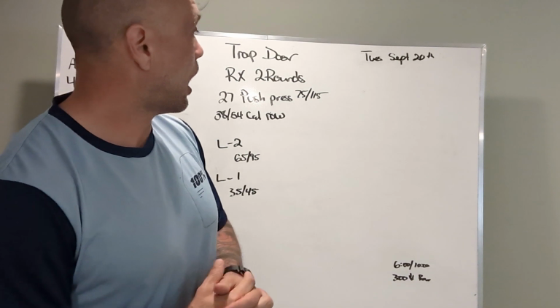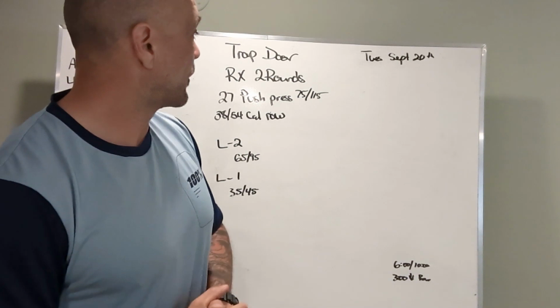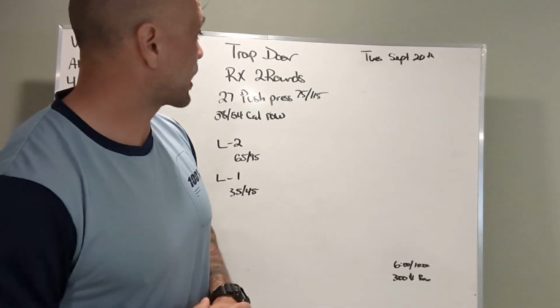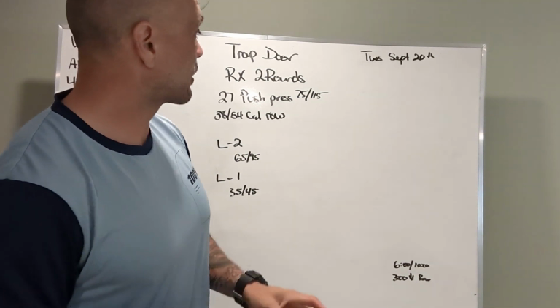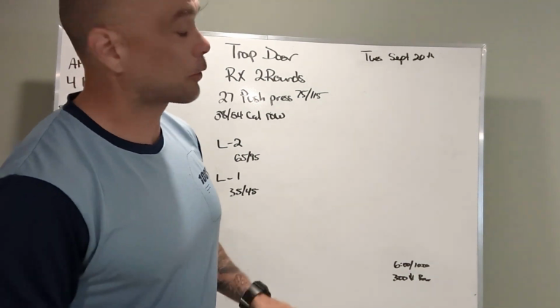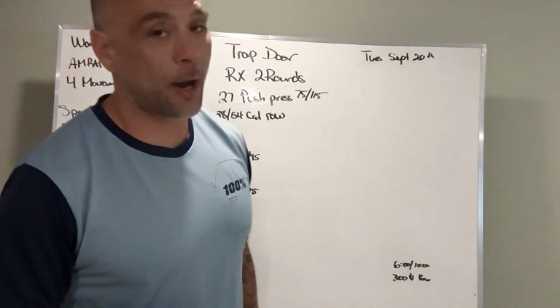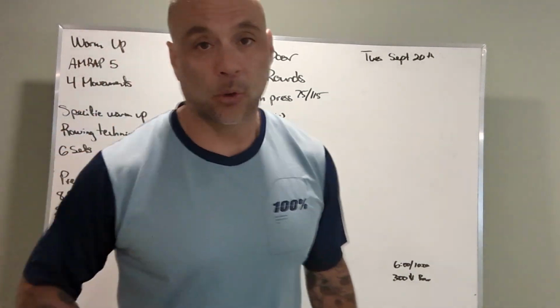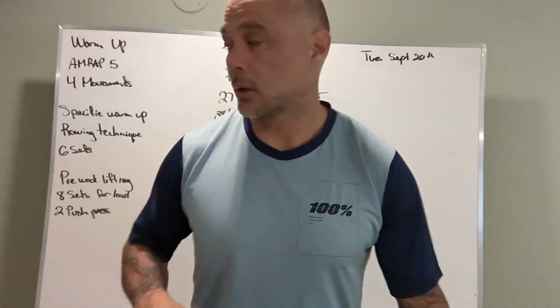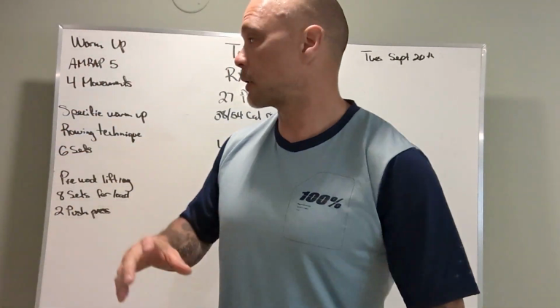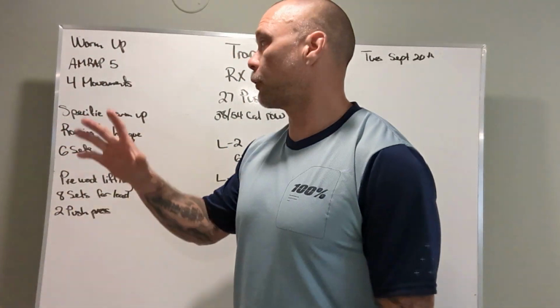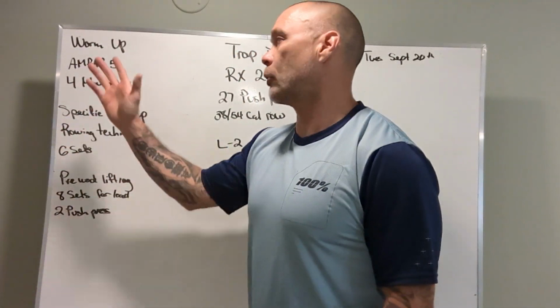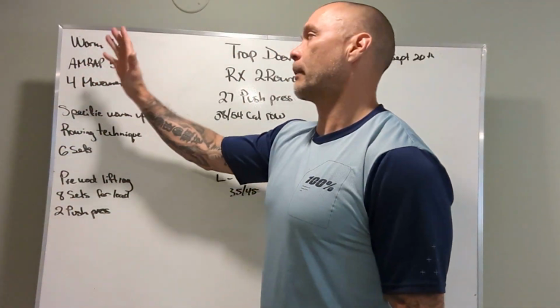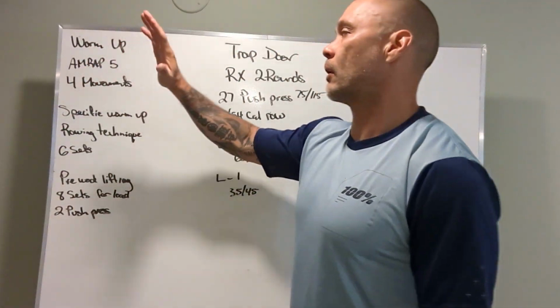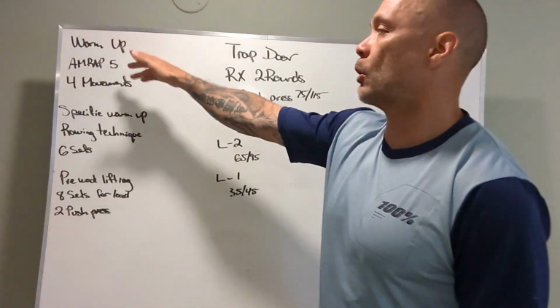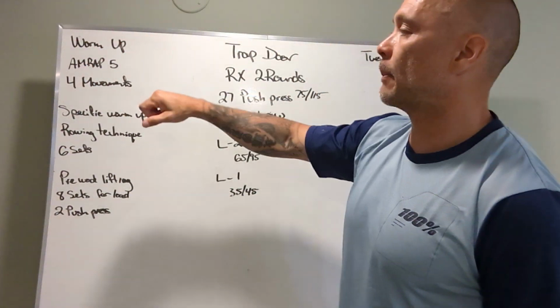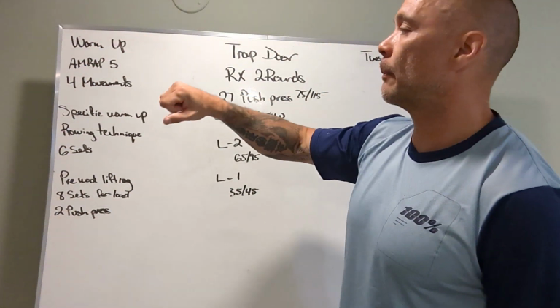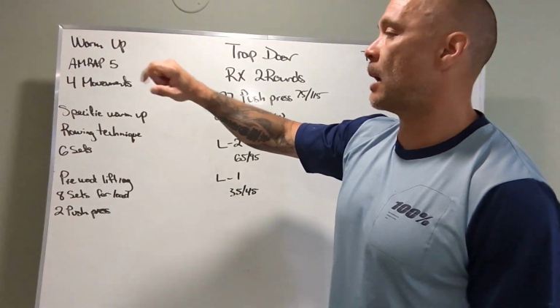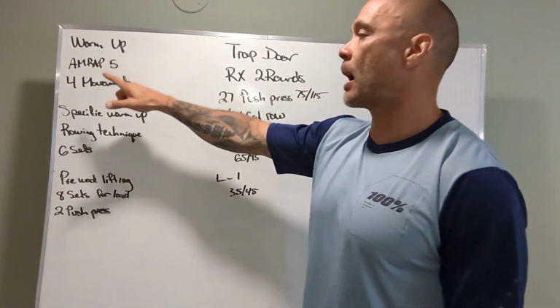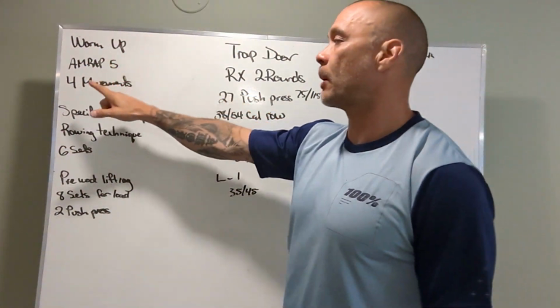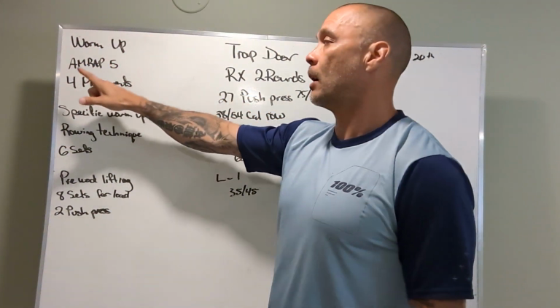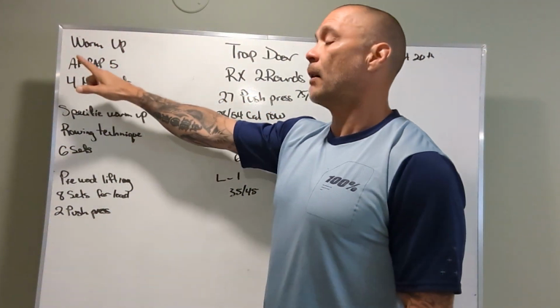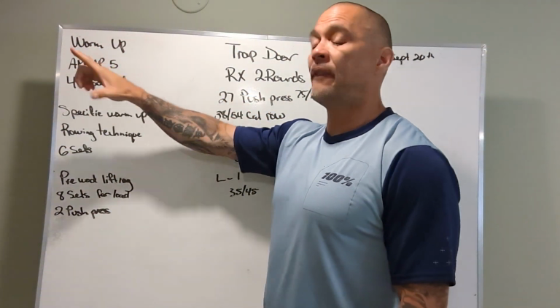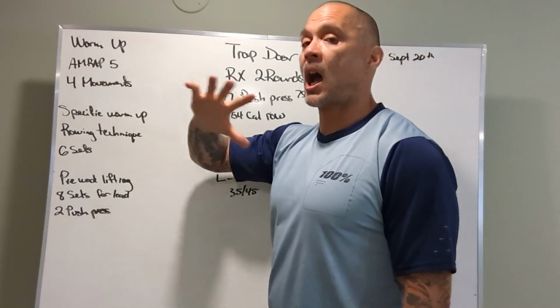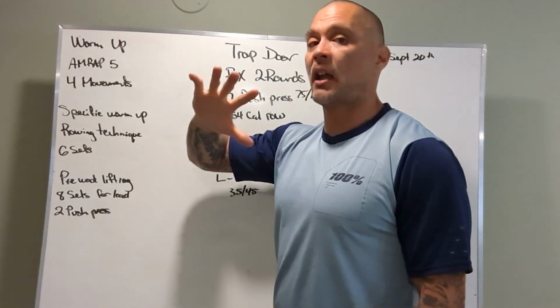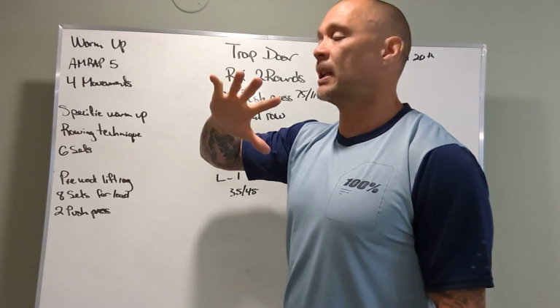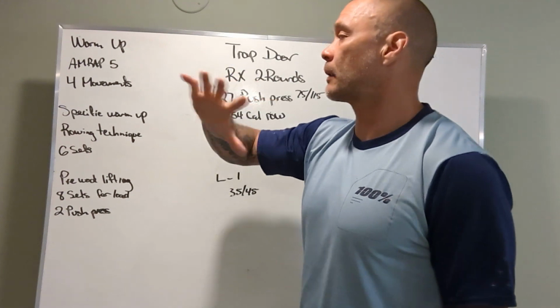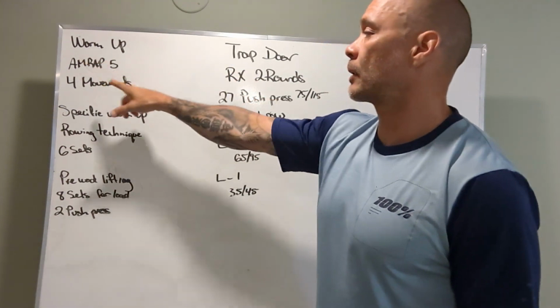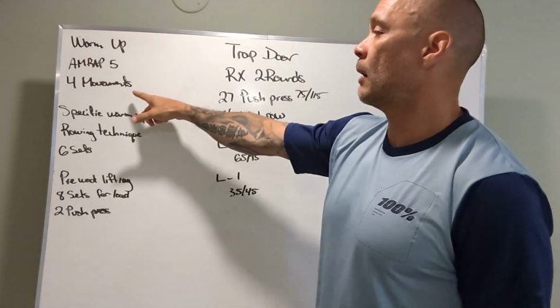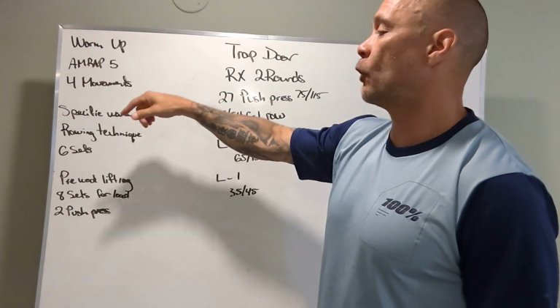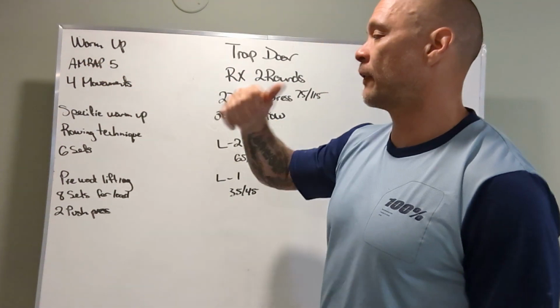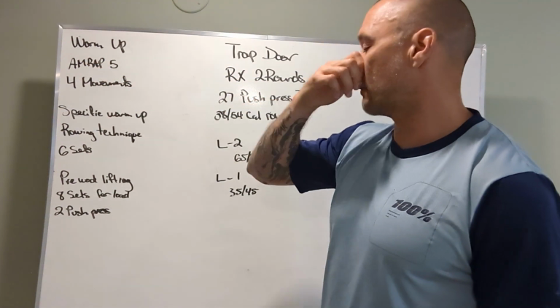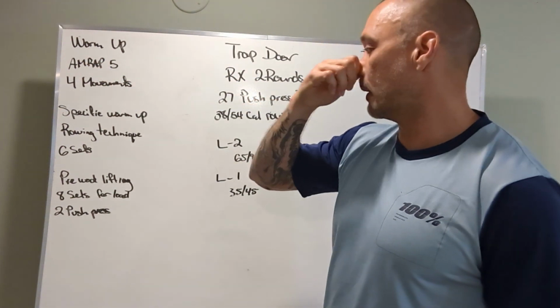The workout is called Trap Door. Let's go for the warm-up. So warm-up, AMRAP, five minutes, four different movements.